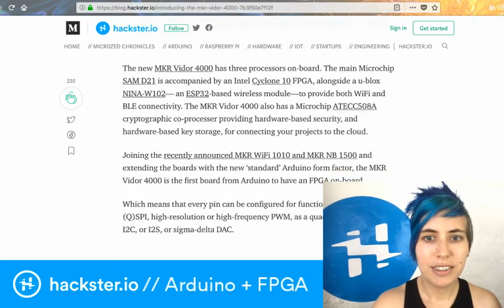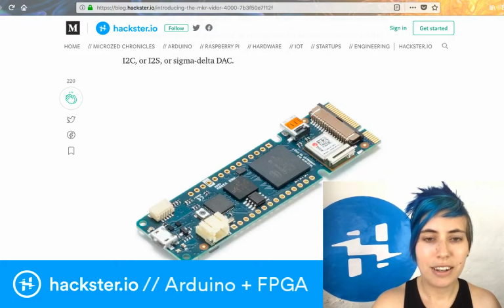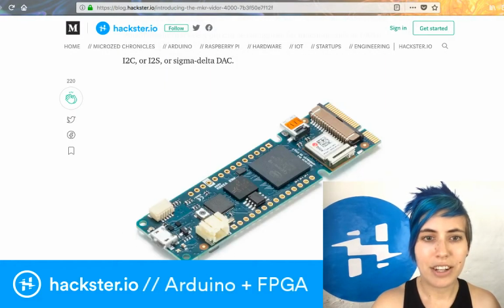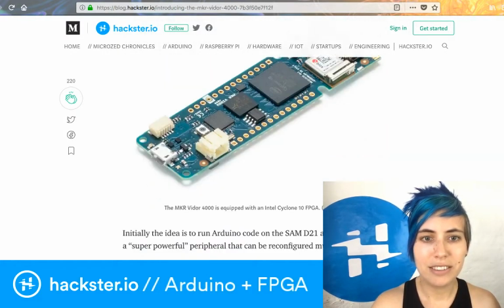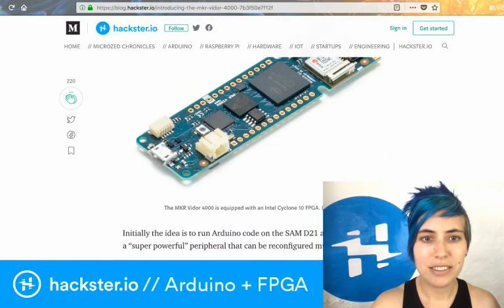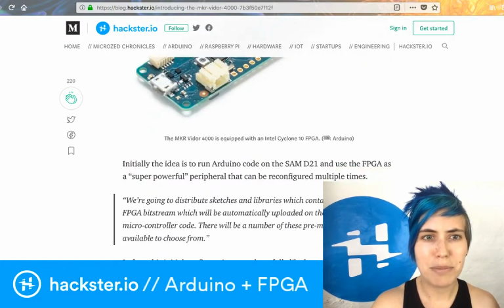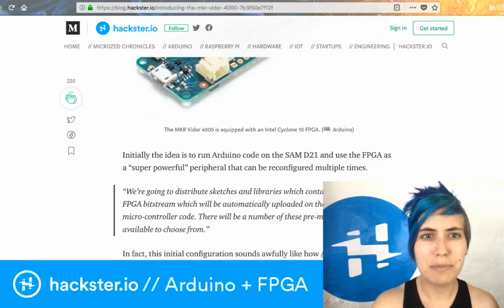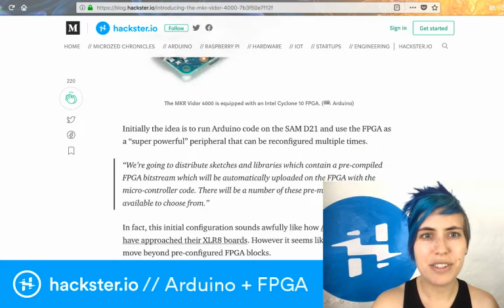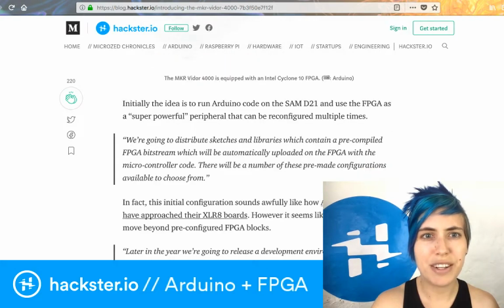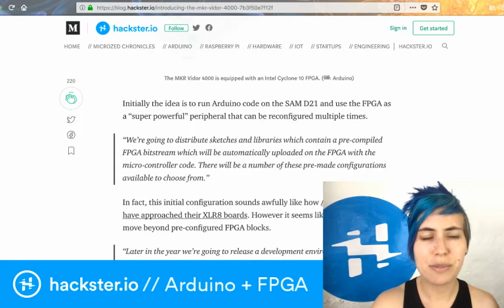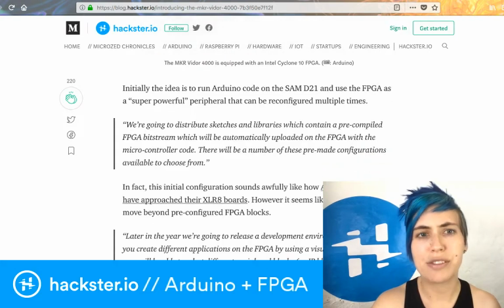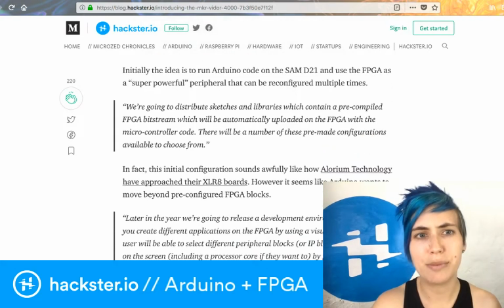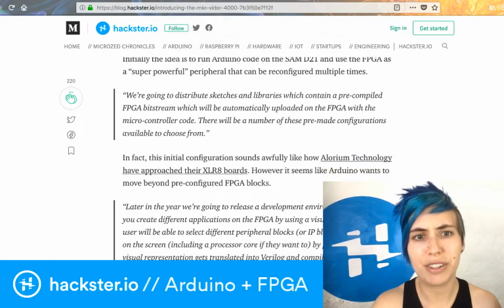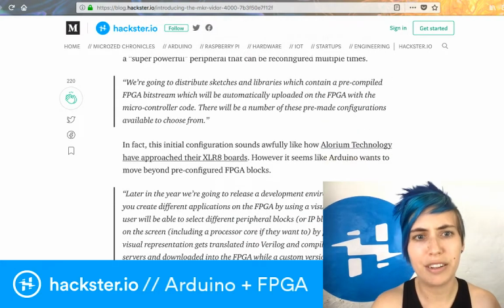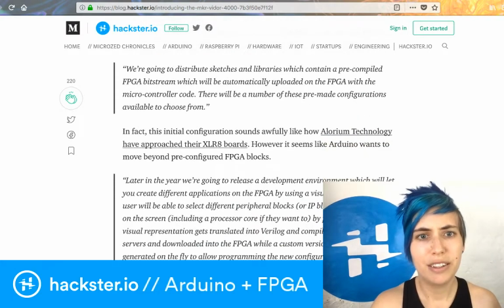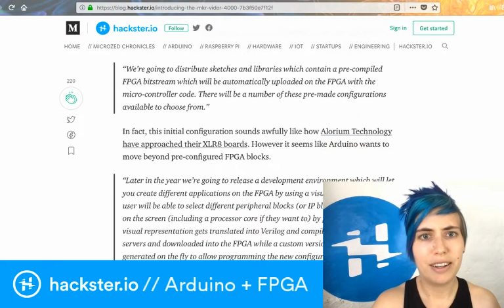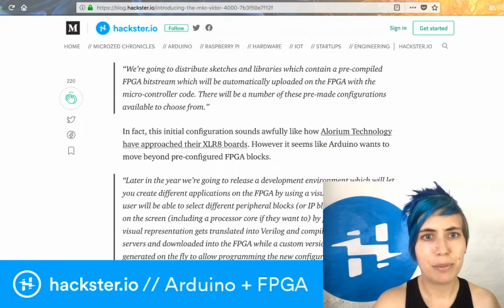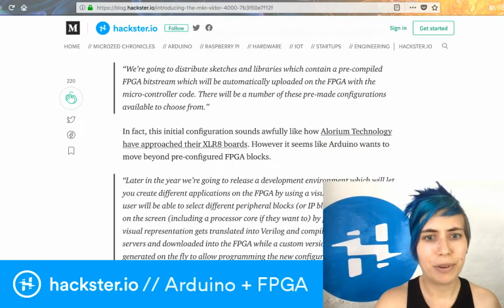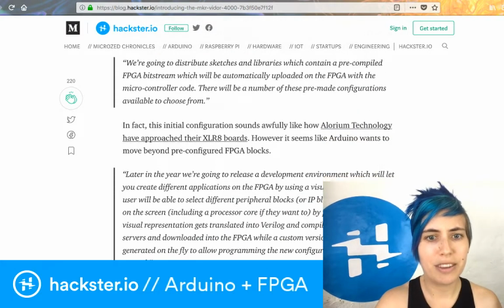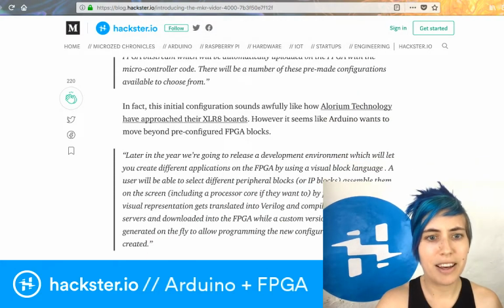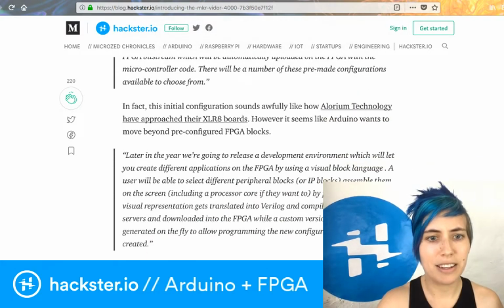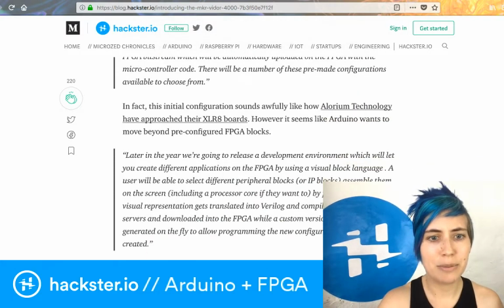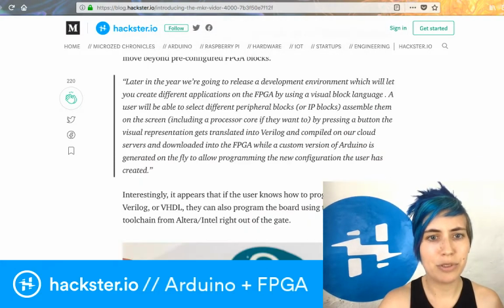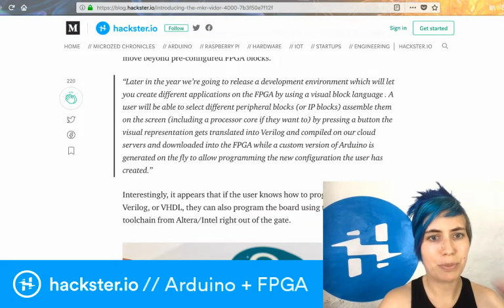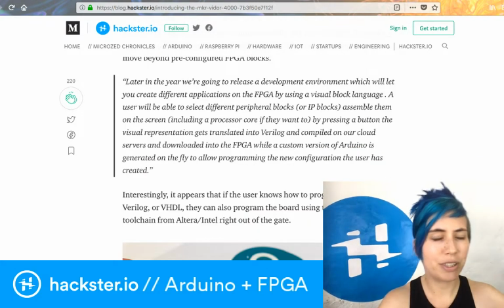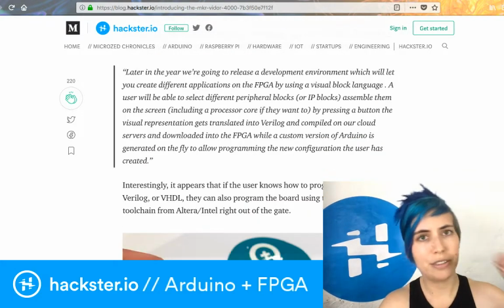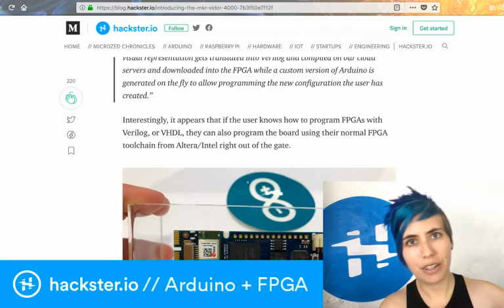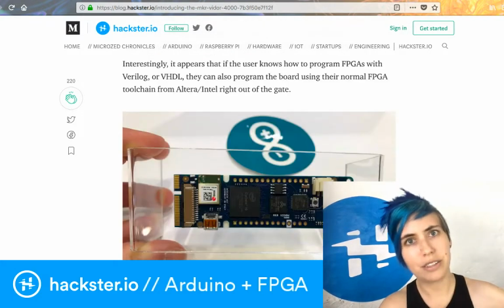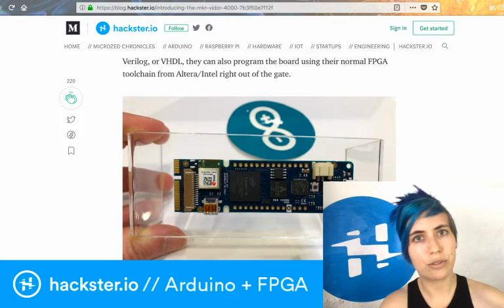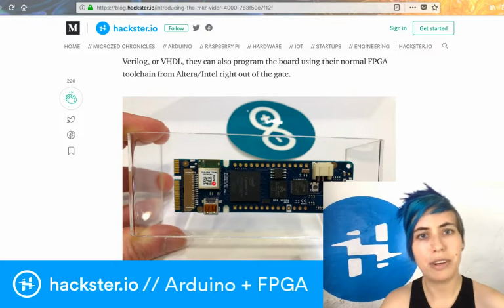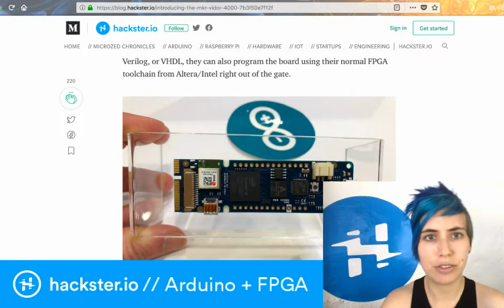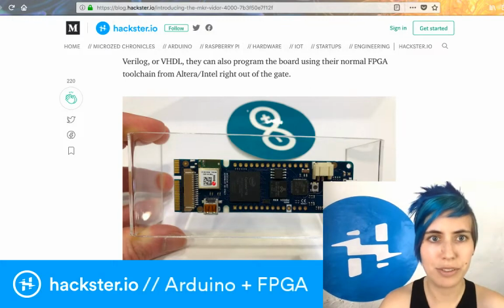There is also a 25-pin expansion port — it's like a mini PCI Express port — that enables you to plug in and get 25 extra pins.